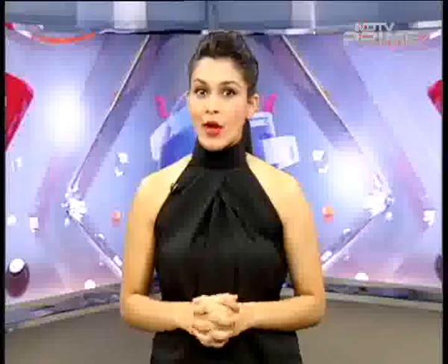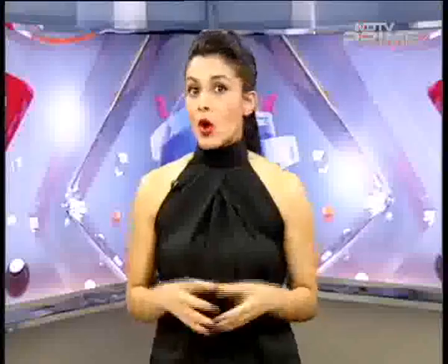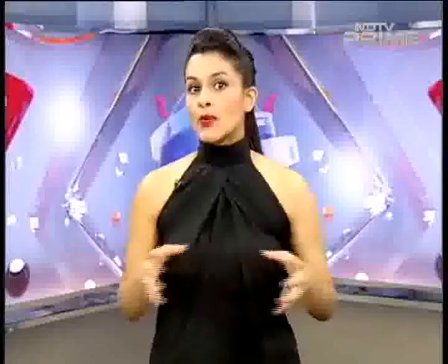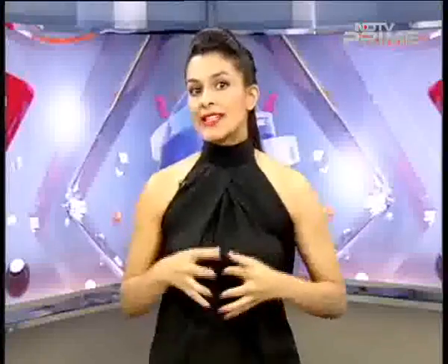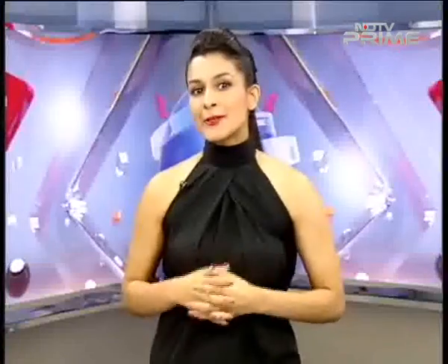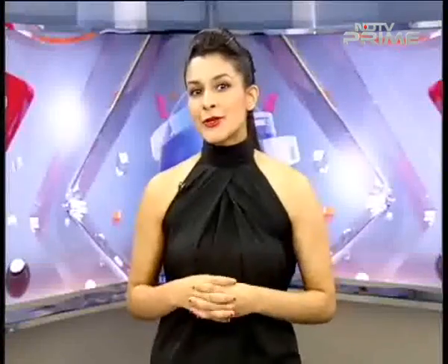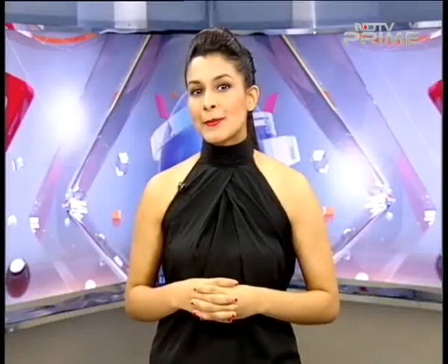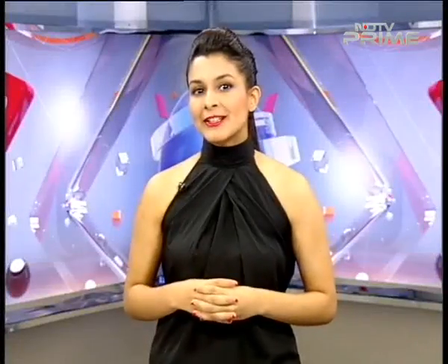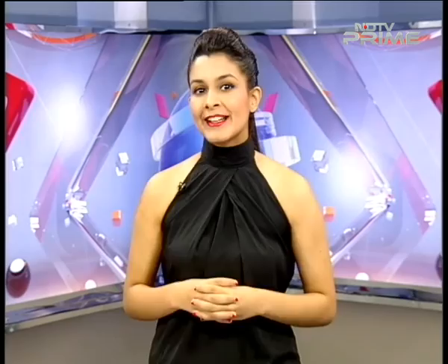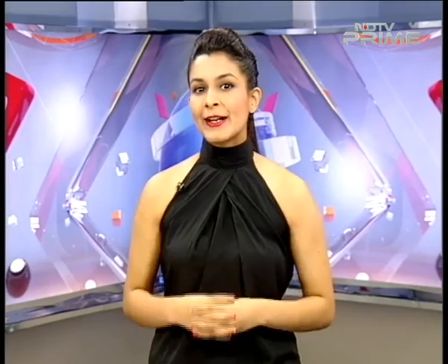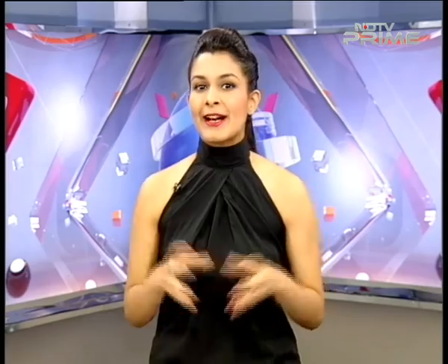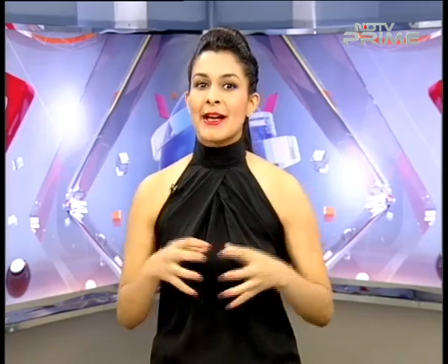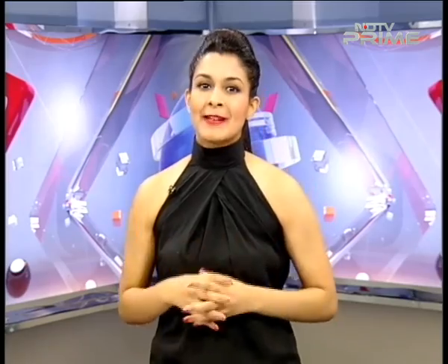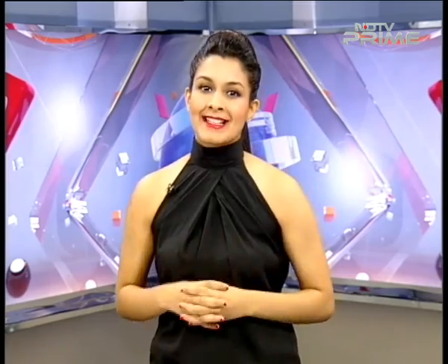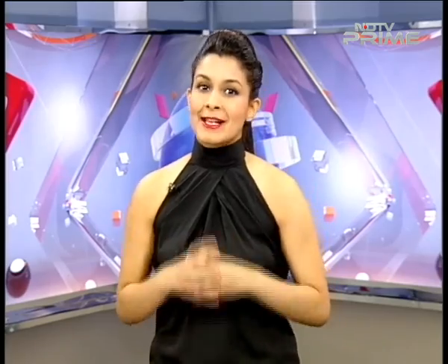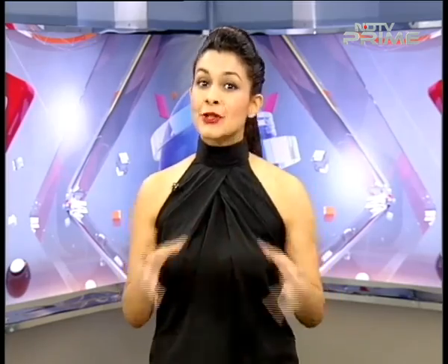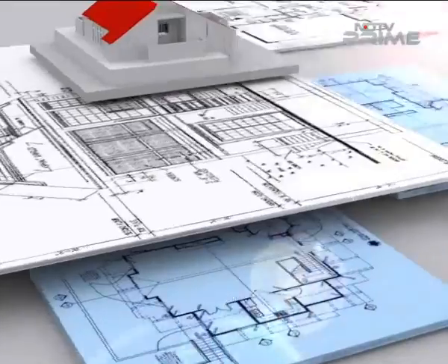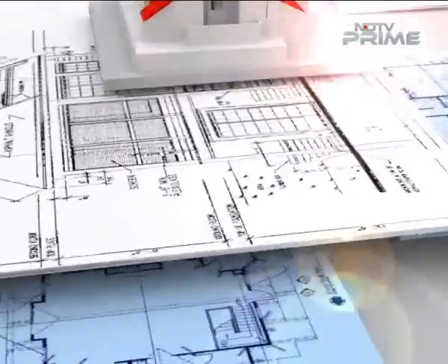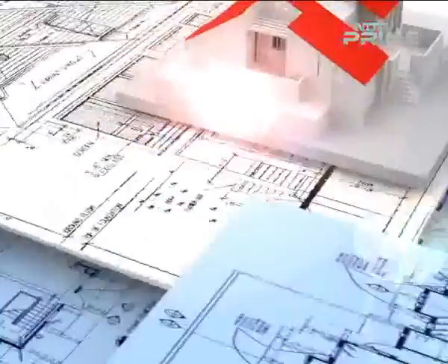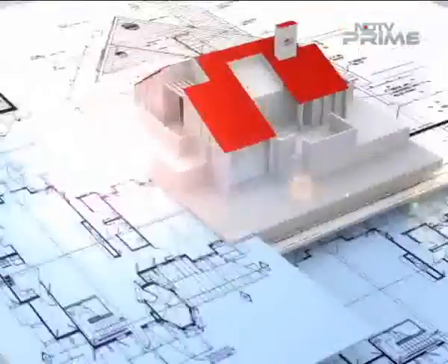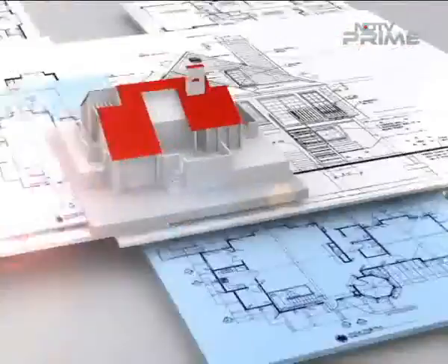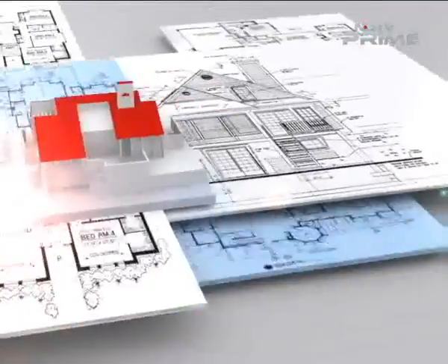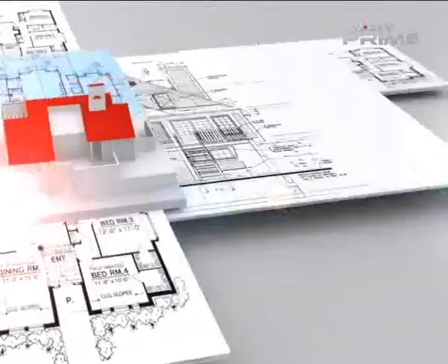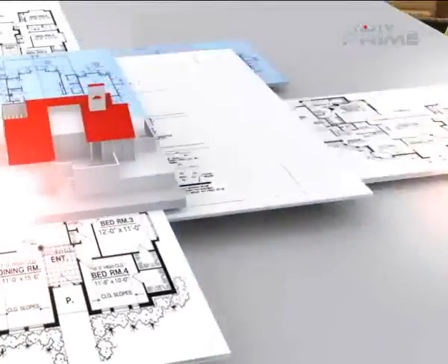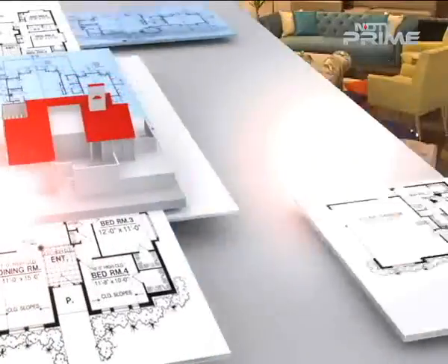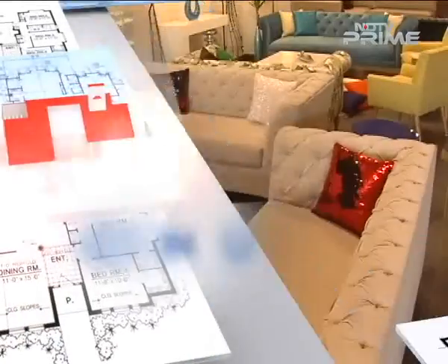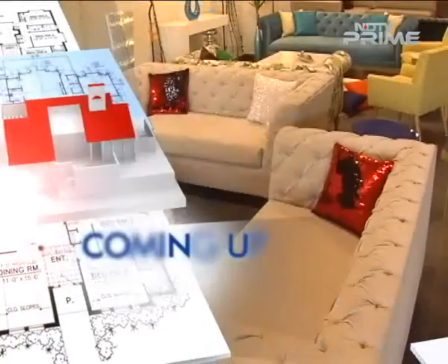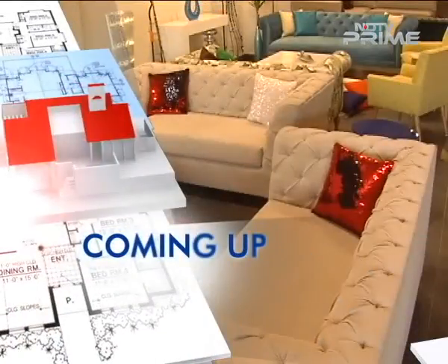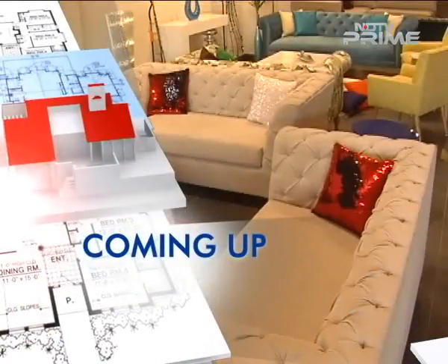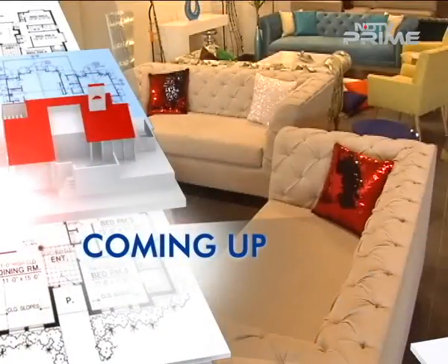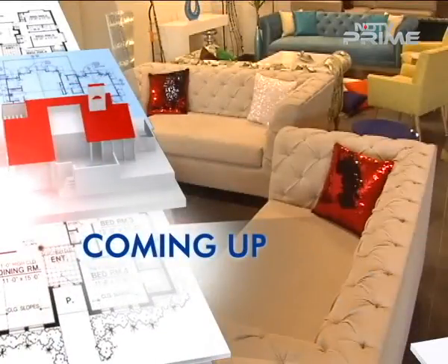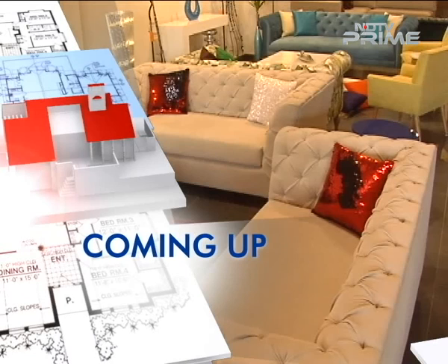We slip into a short breather here. Coming up next, introduce layering for an autumnal look in your home decor. Stay tuned.